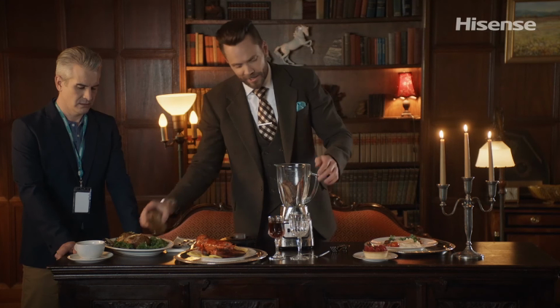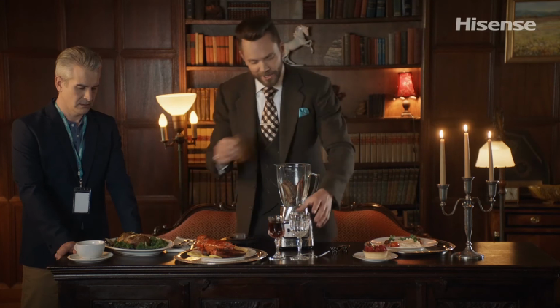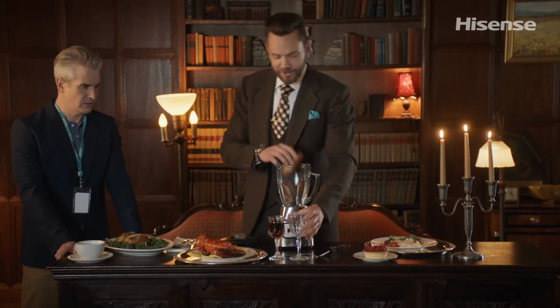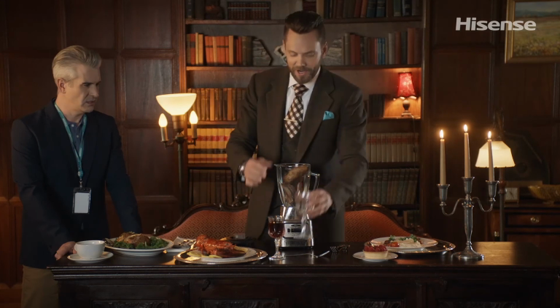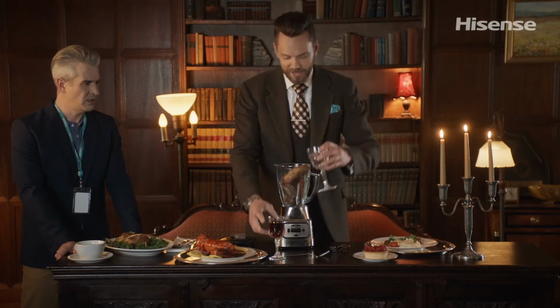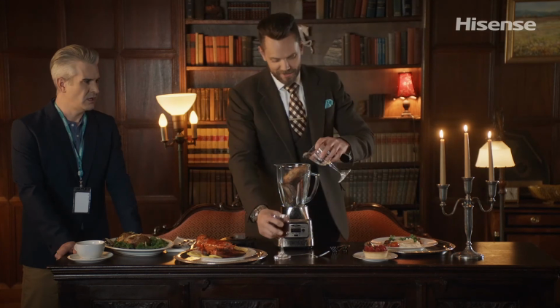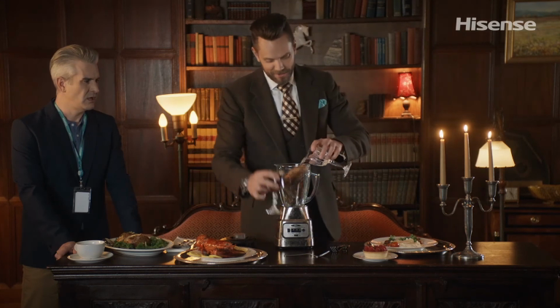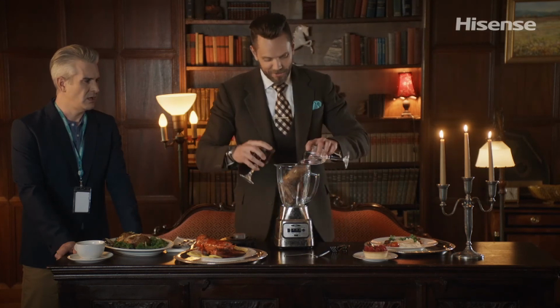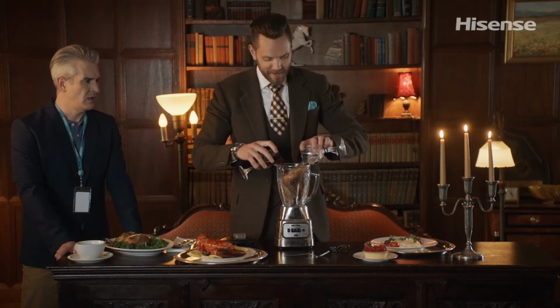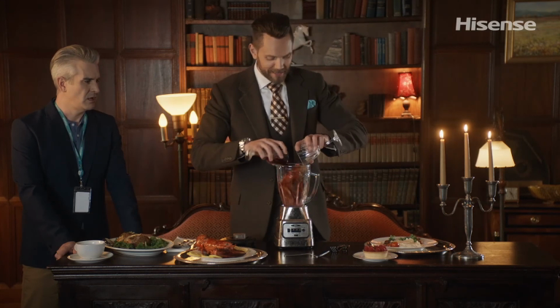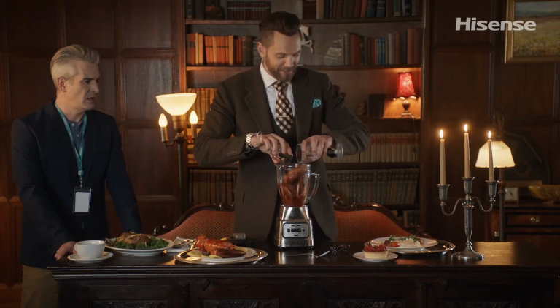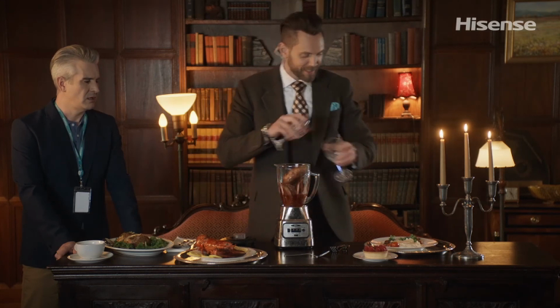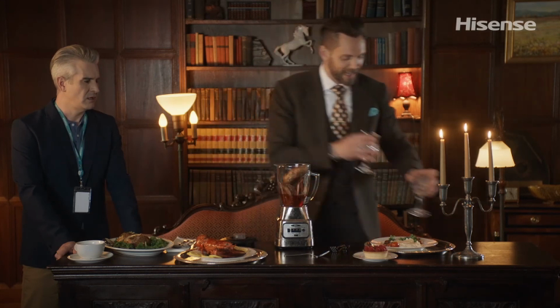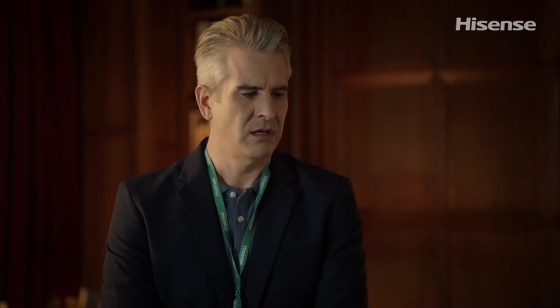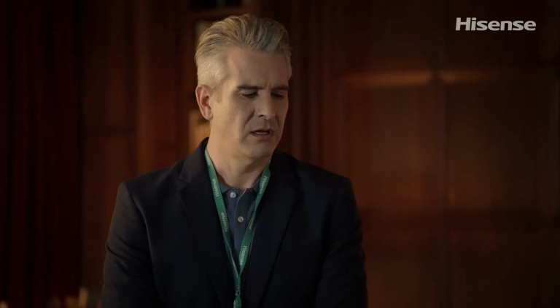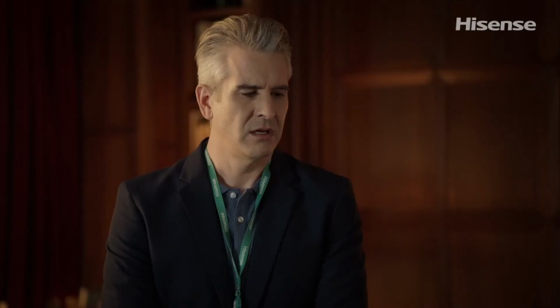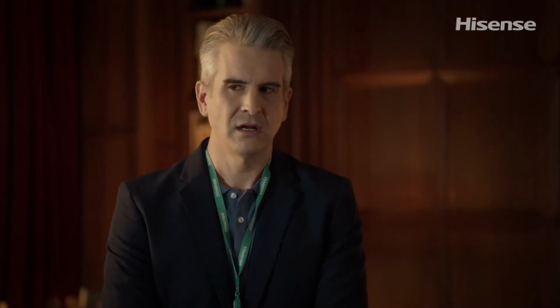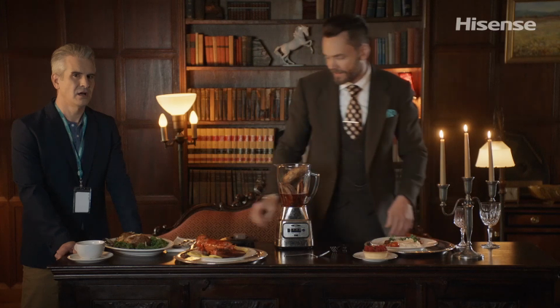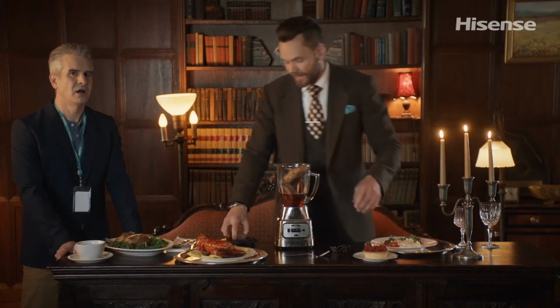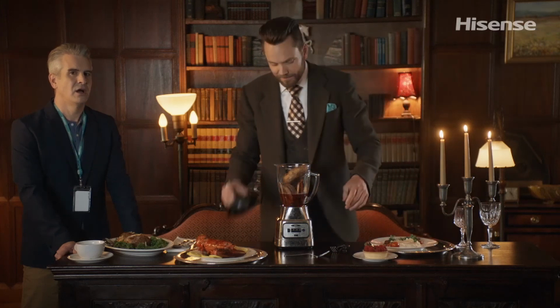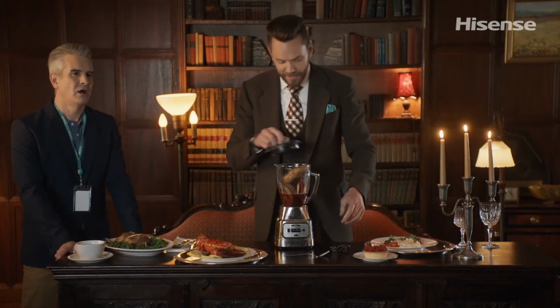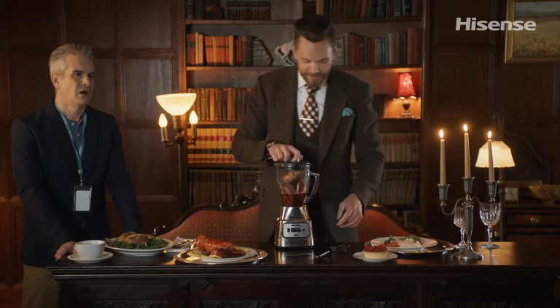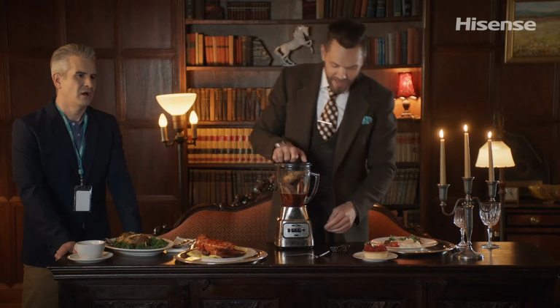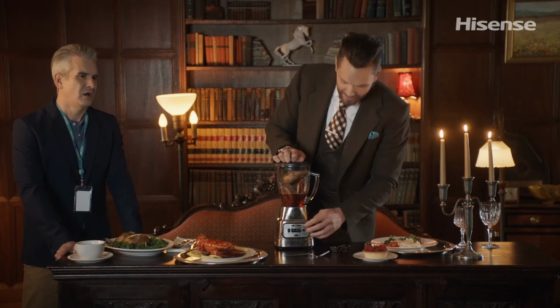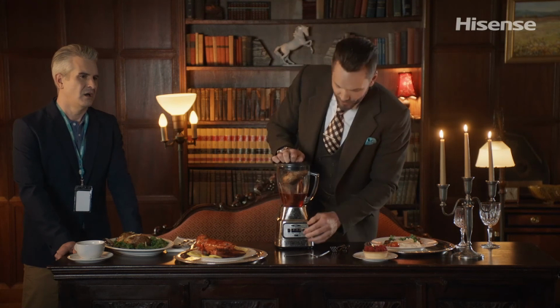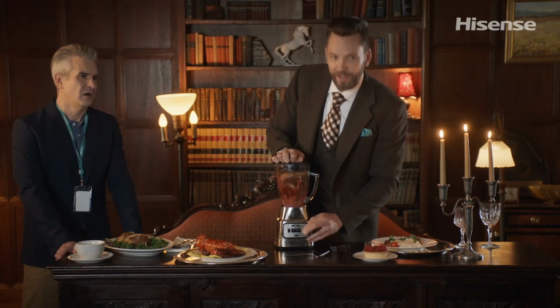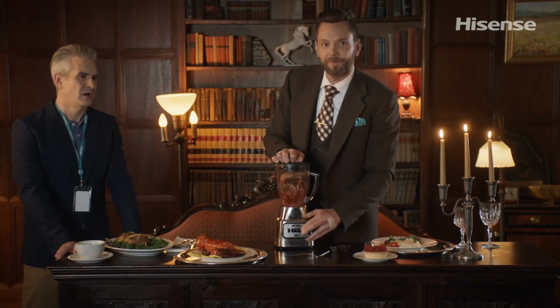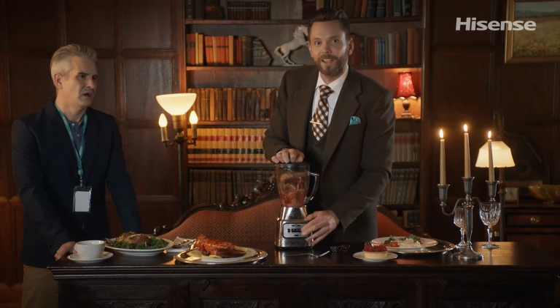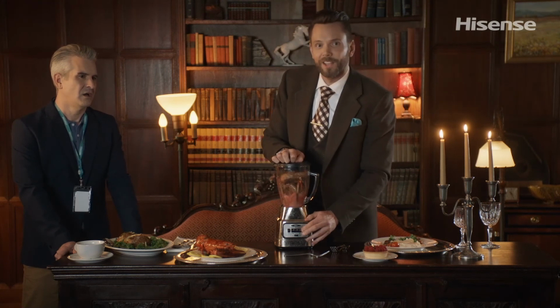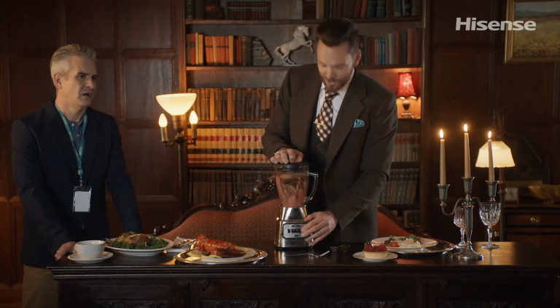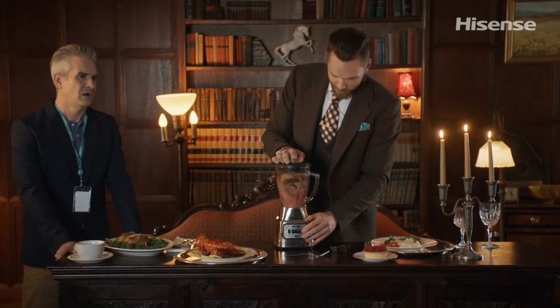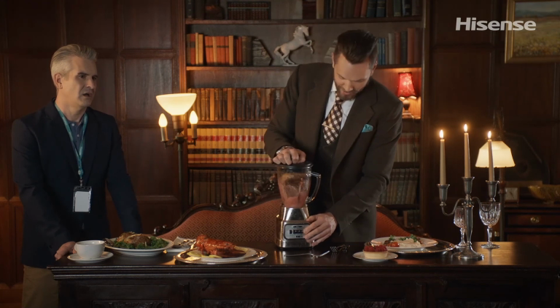Here we go, Jerry. Oh my, look at this — it combines everything you want.